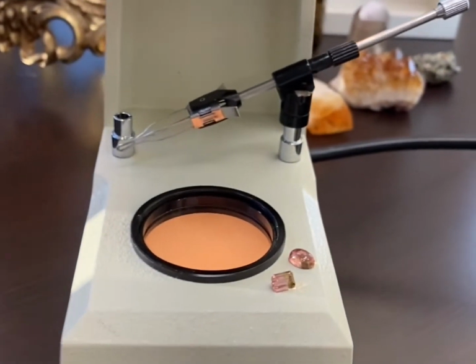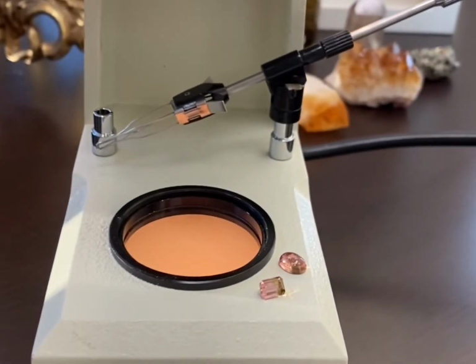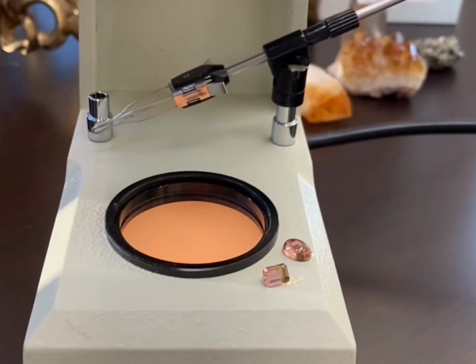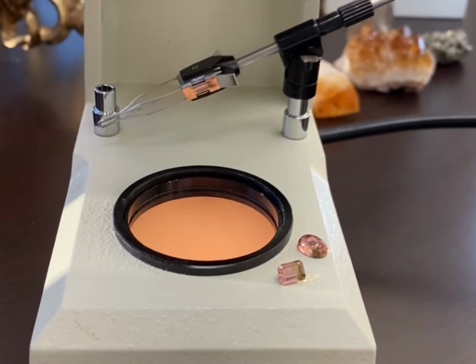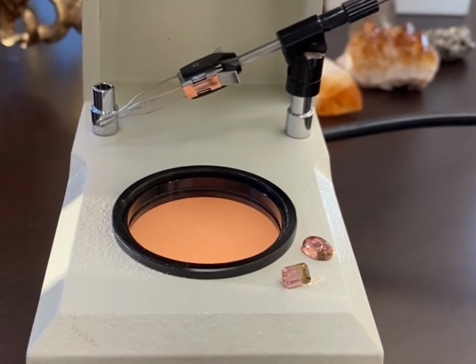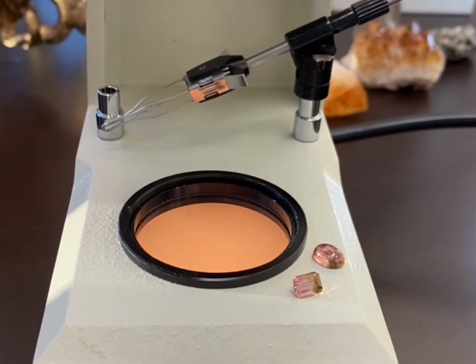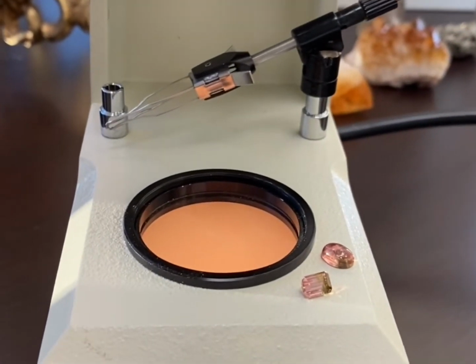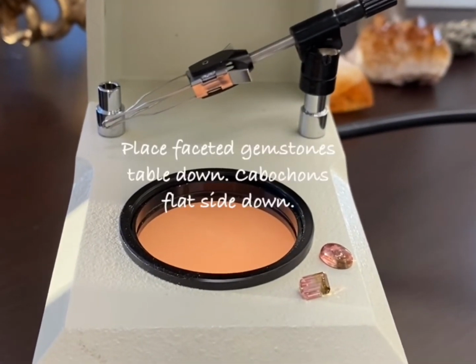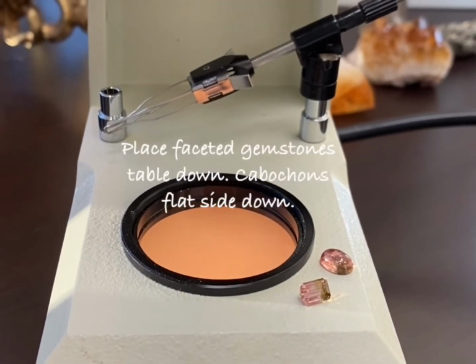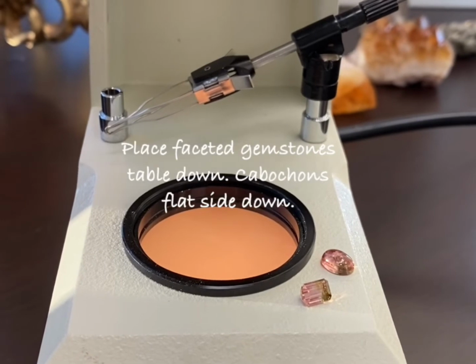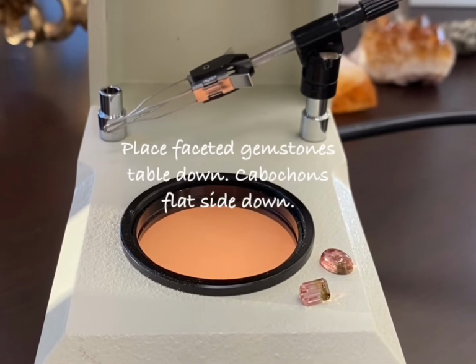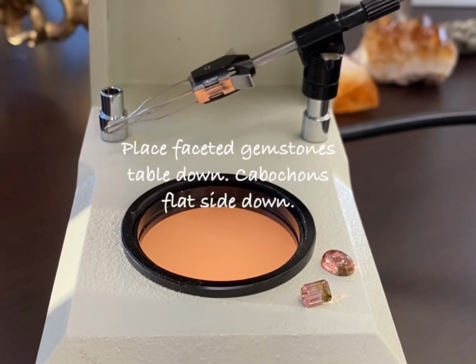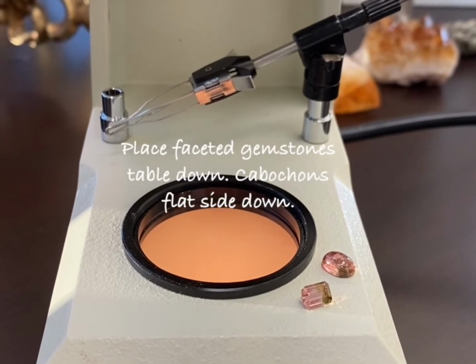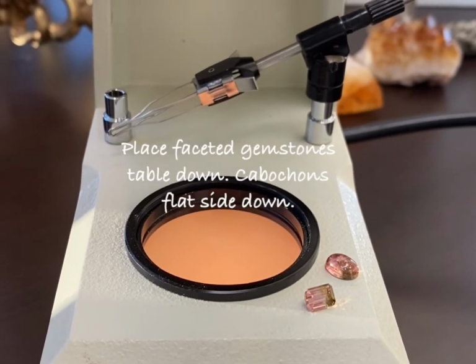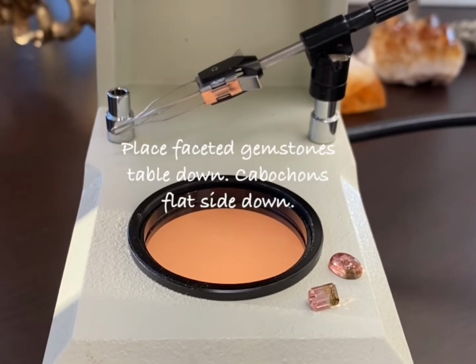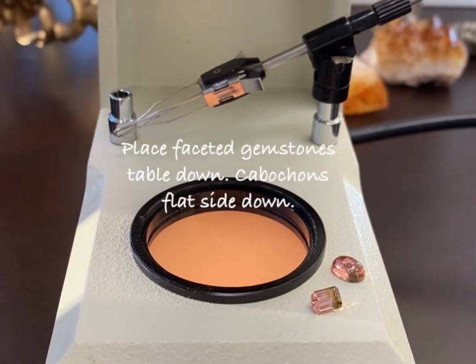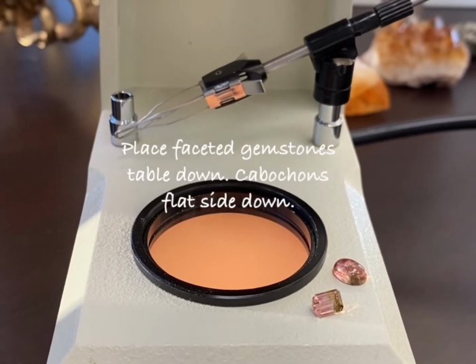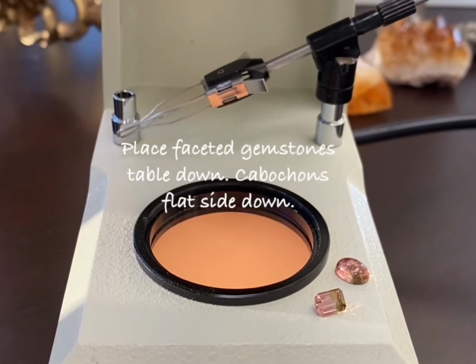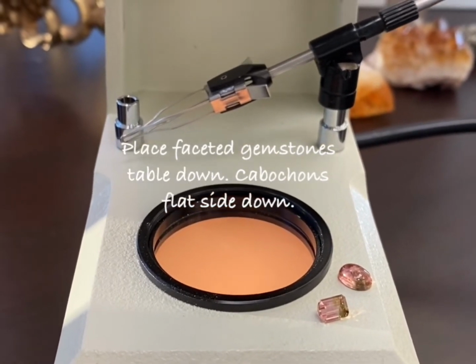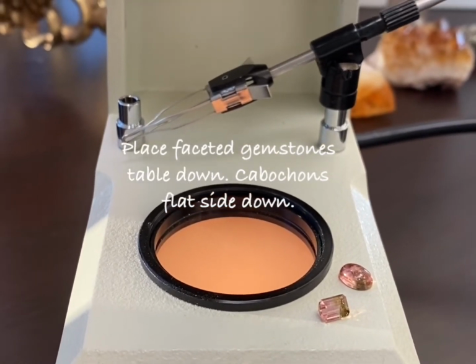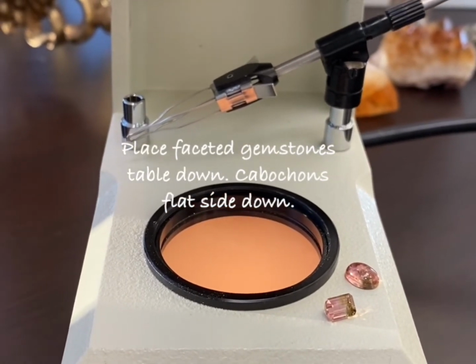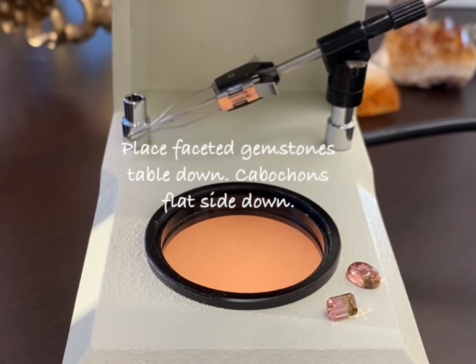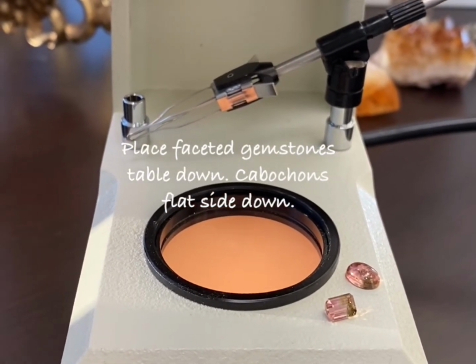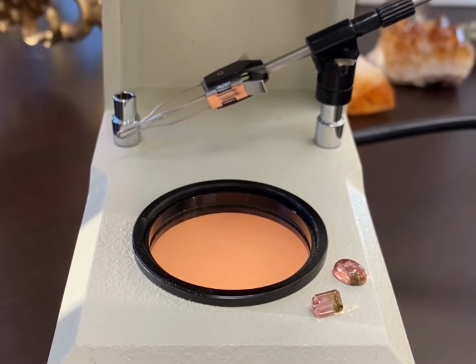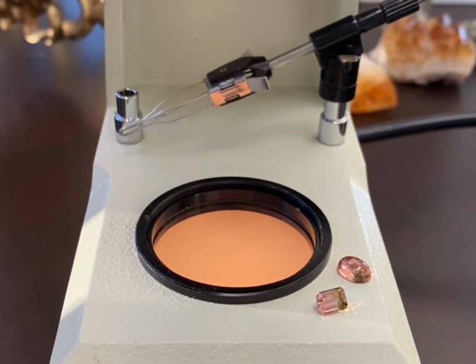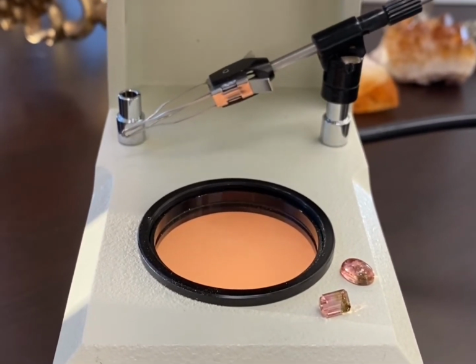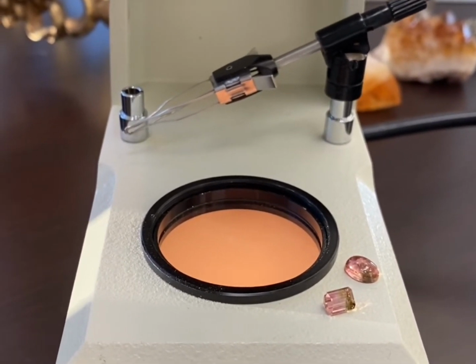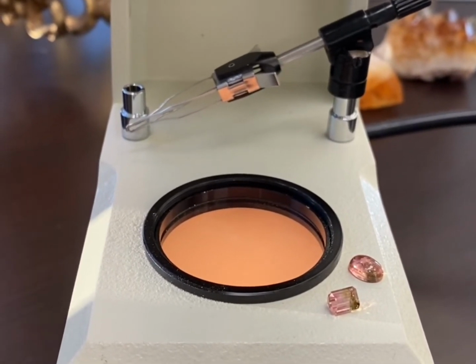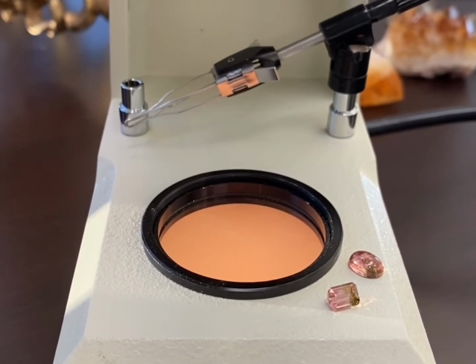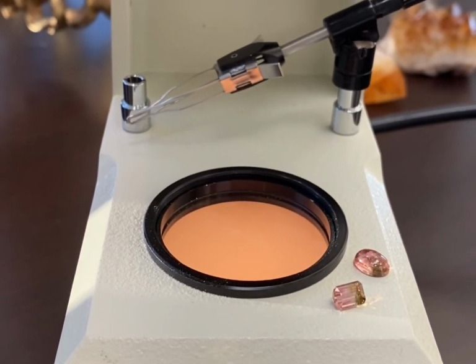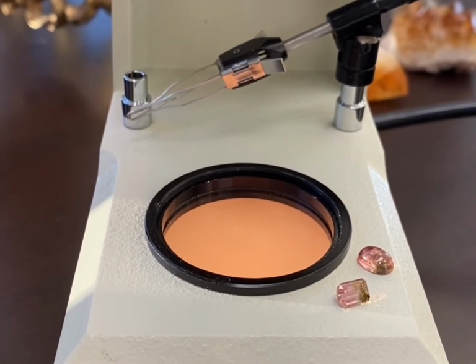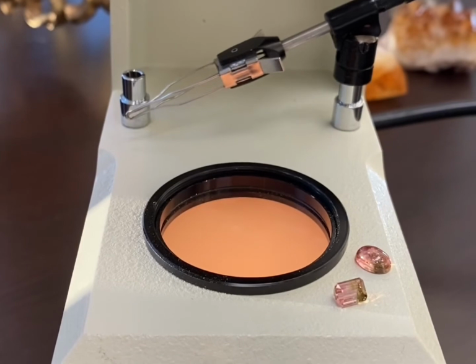Now we're going to place the gemstones — table down for the faceted stone and flat side down for the cabochon — onto the polarizer at the bottom.